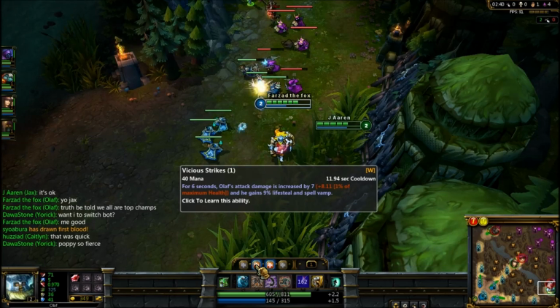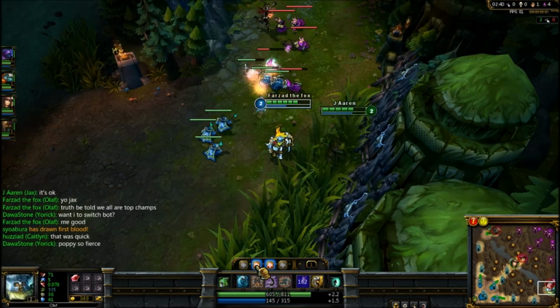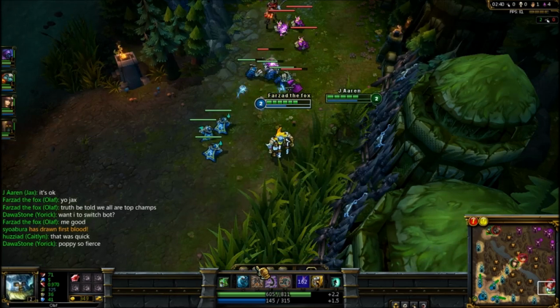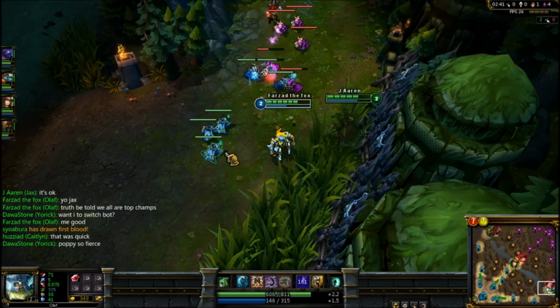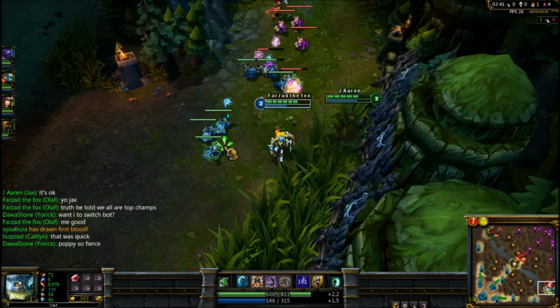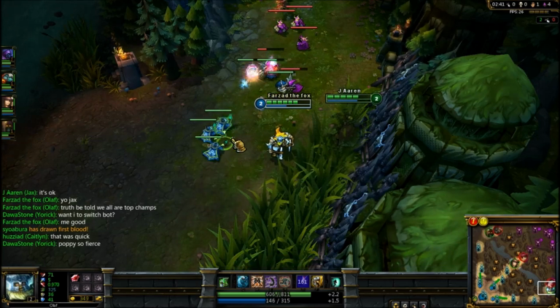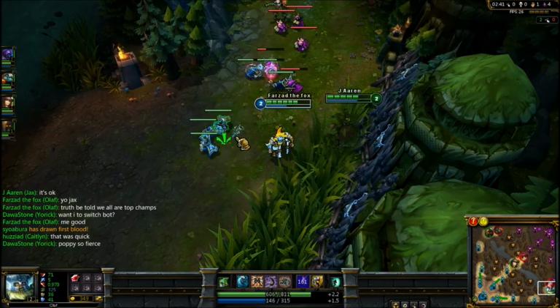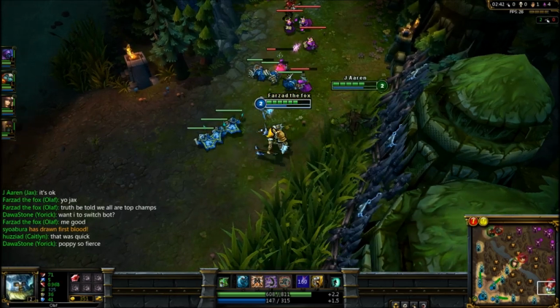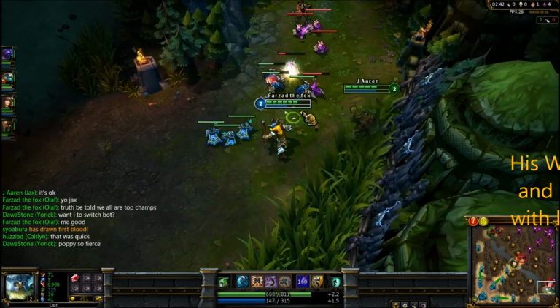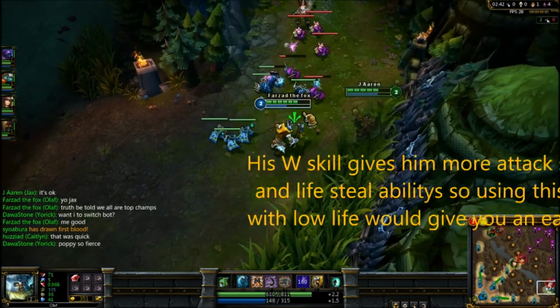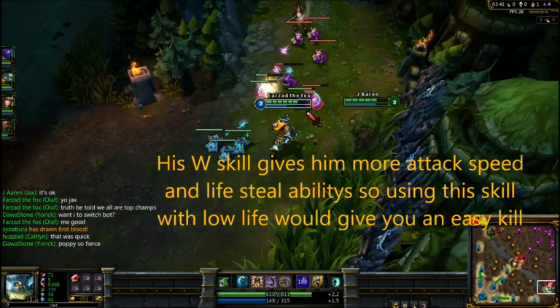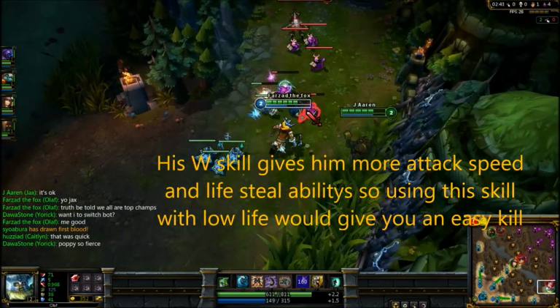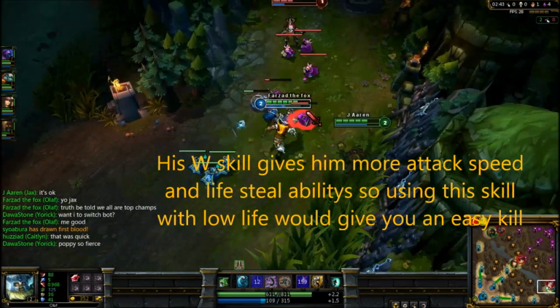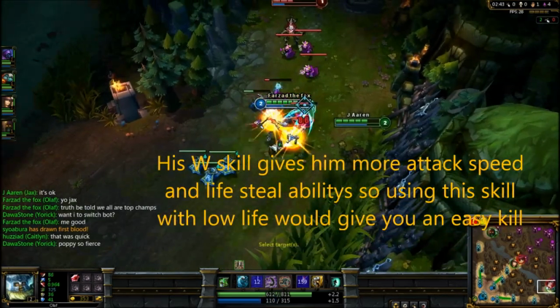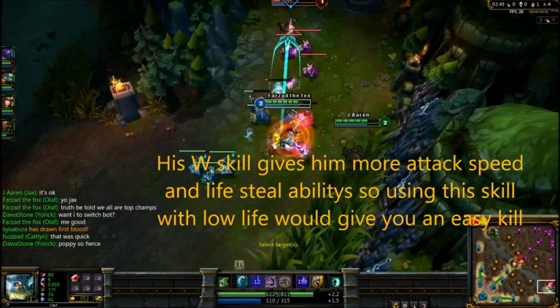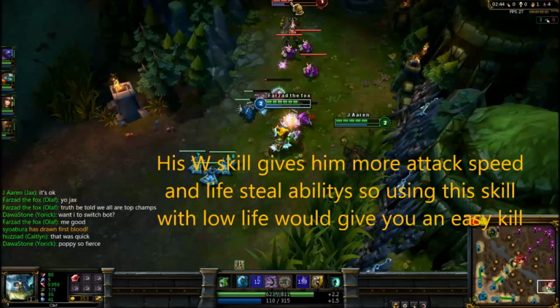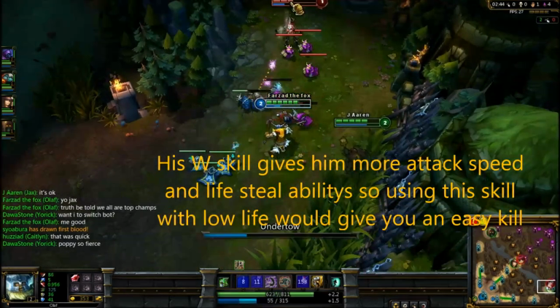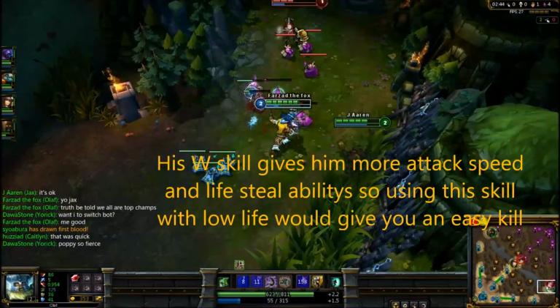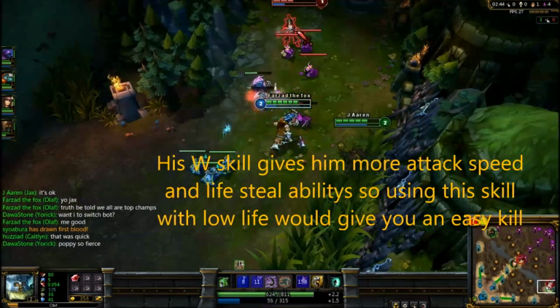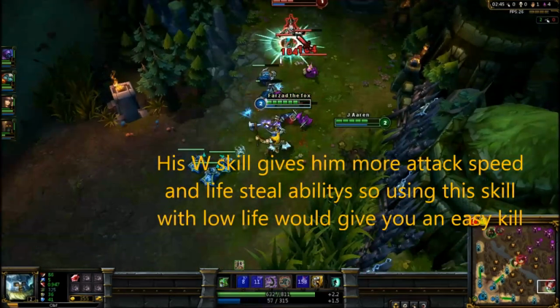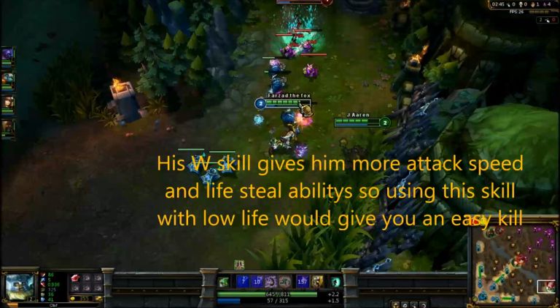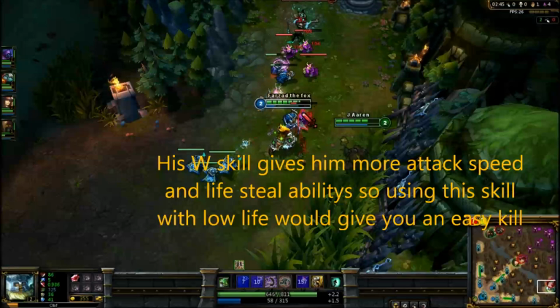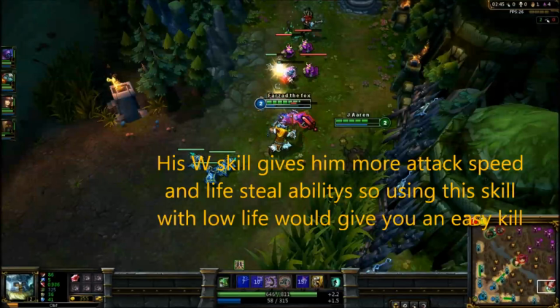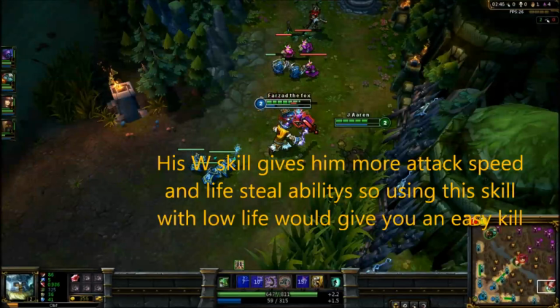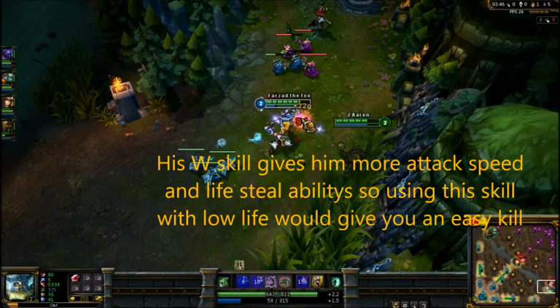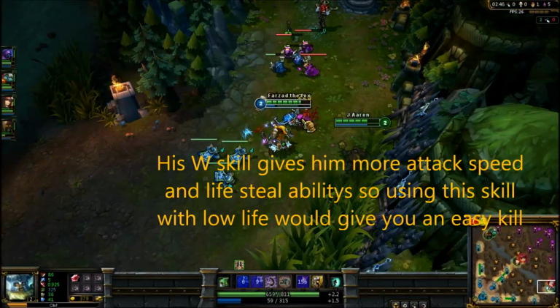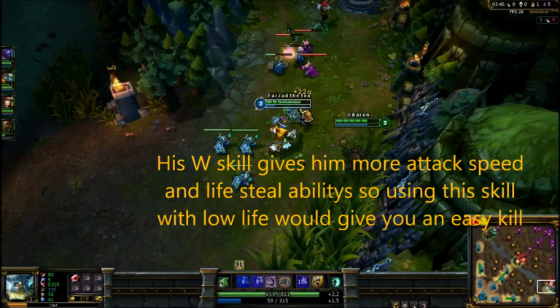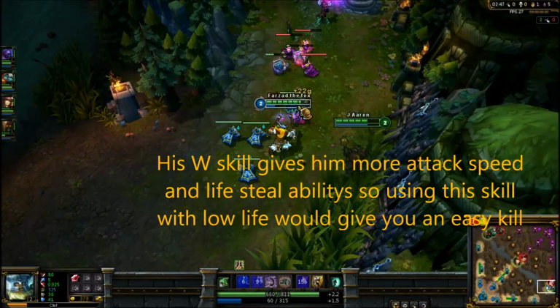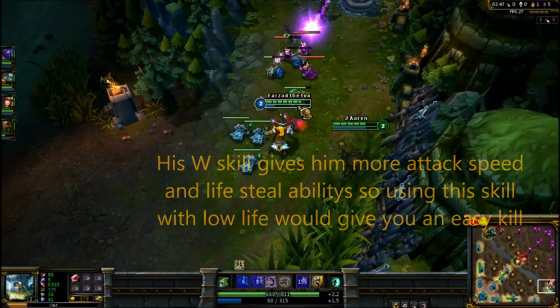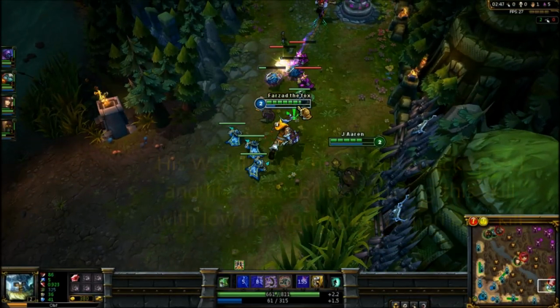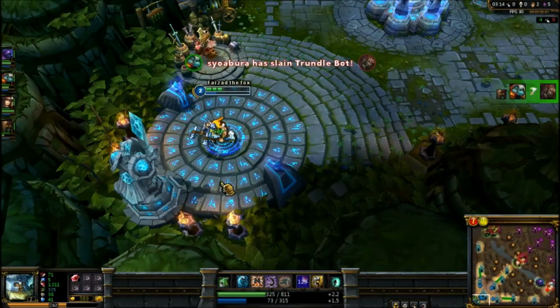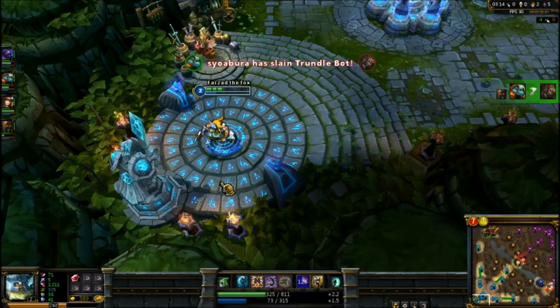Another thing about Olaf is his W — you can heal him with it, and the lower his life, the quicker his attack speed.